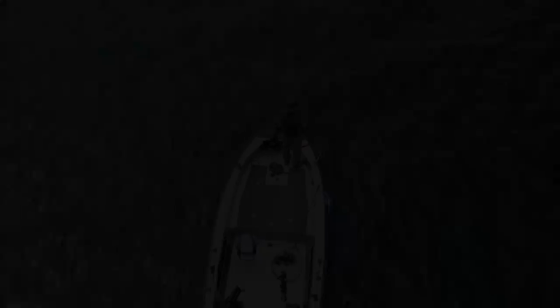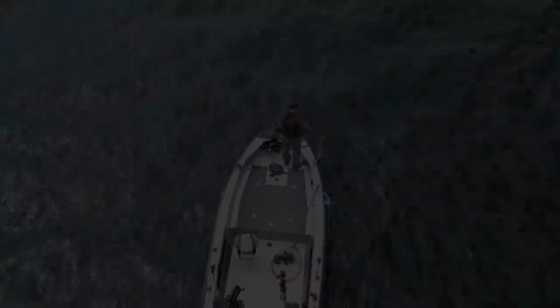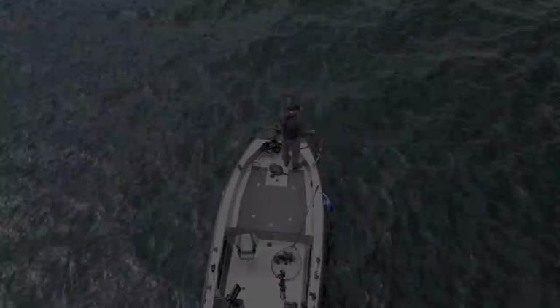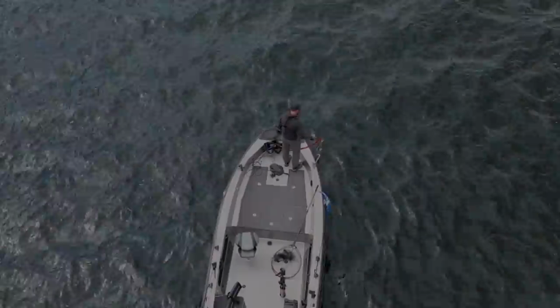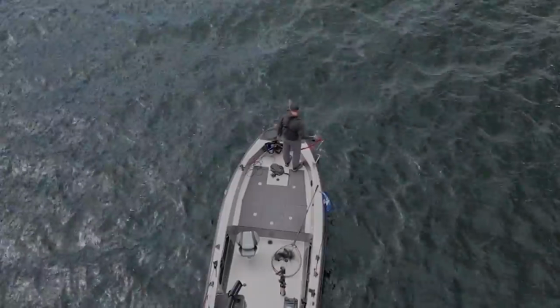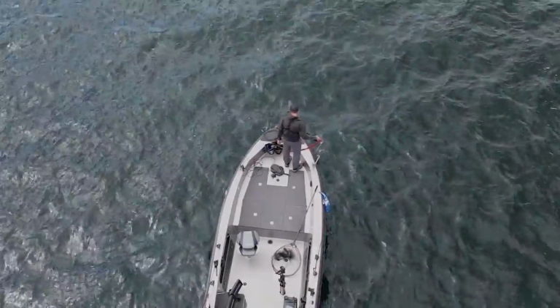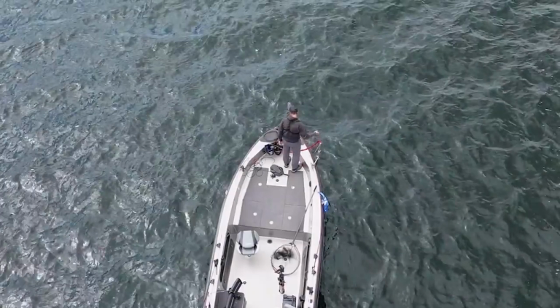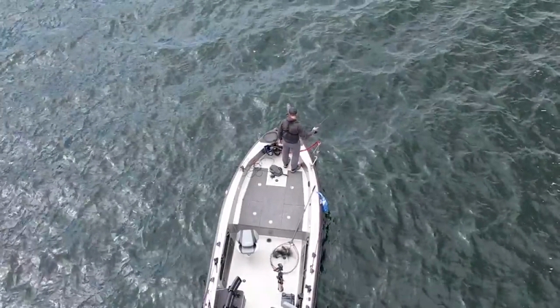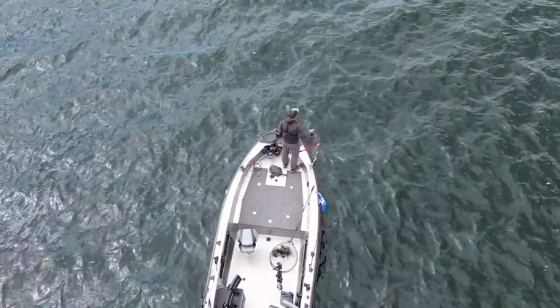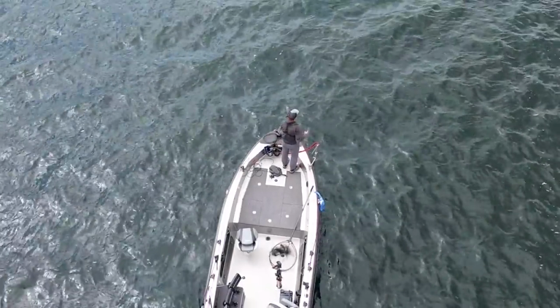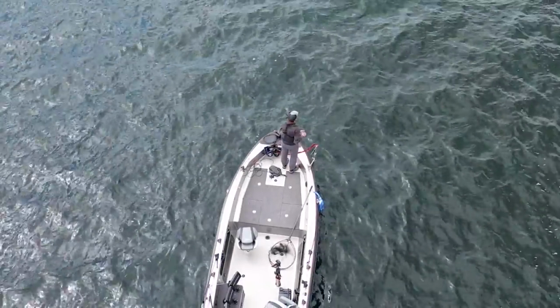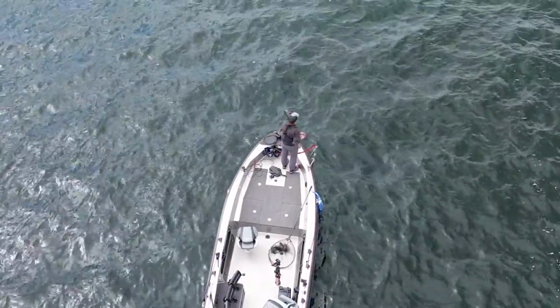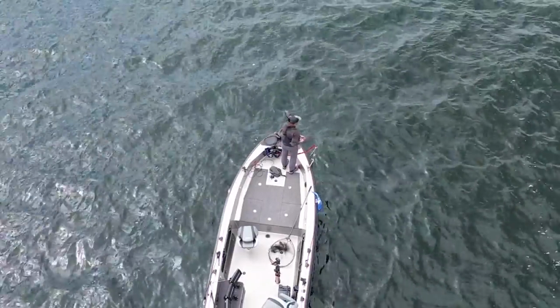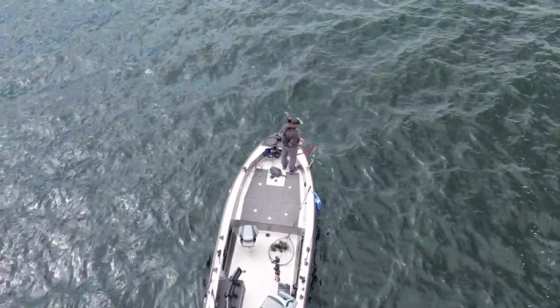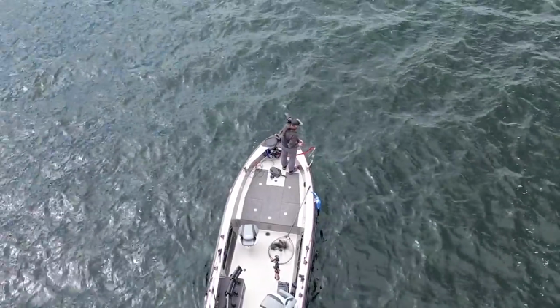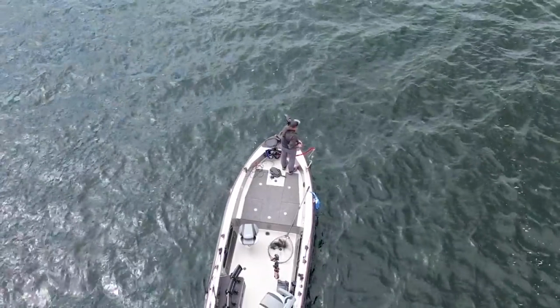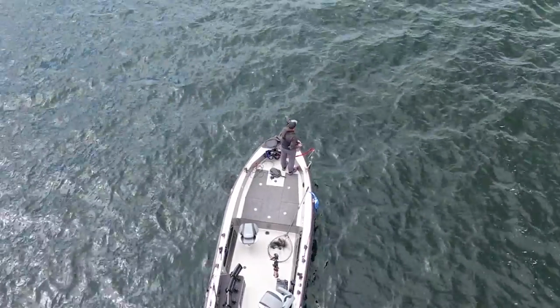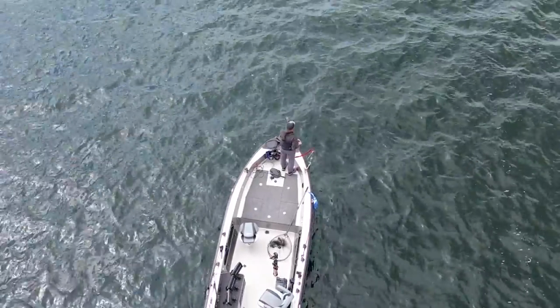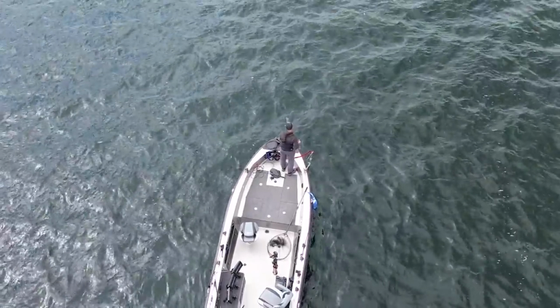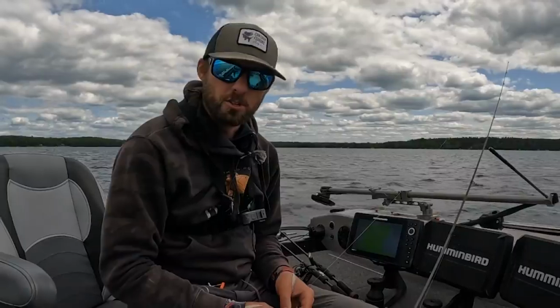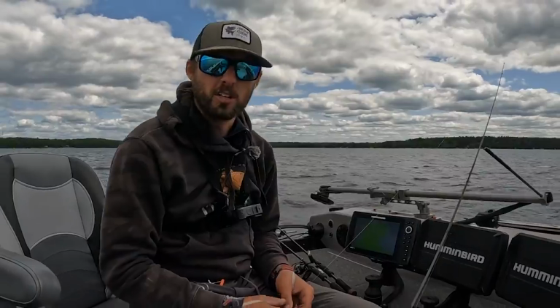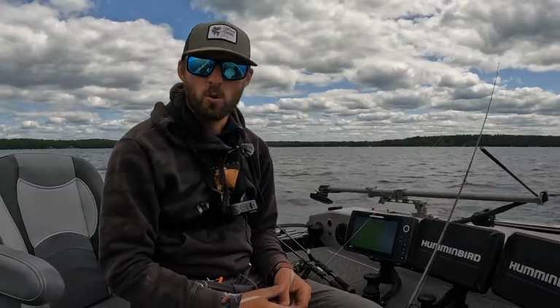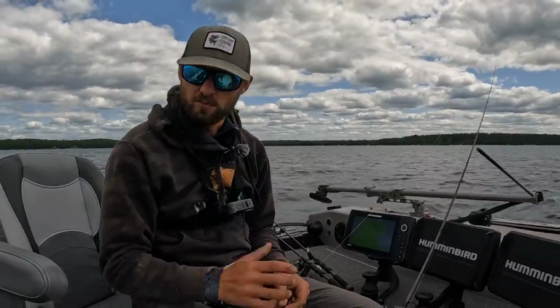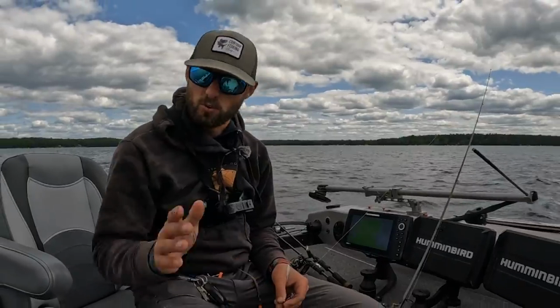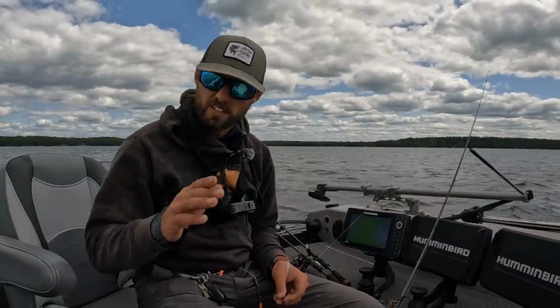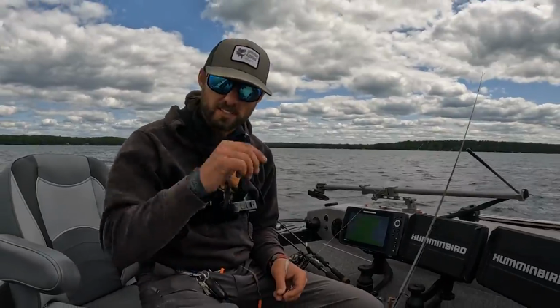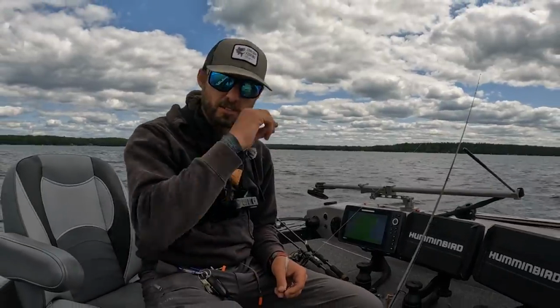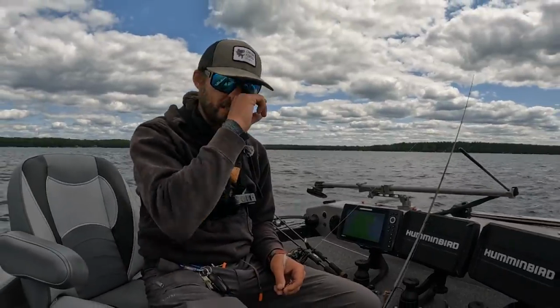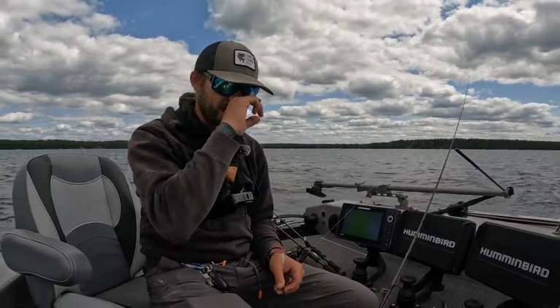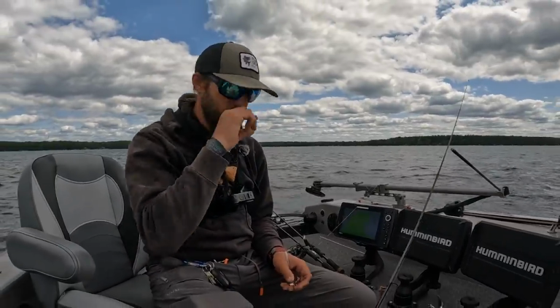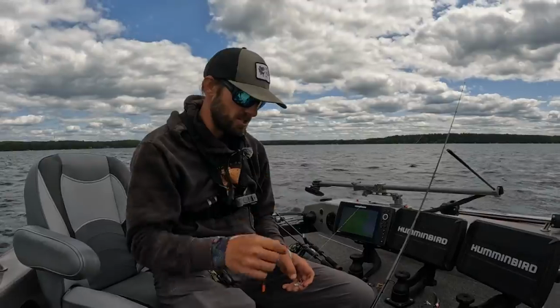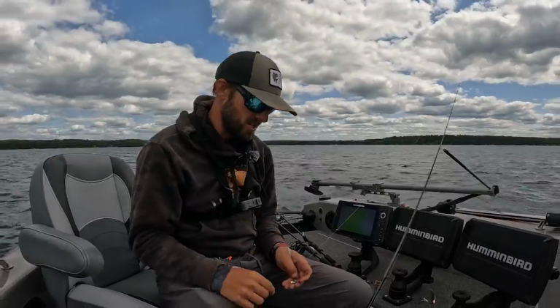Three baits that catch a pile of fish with this sharpshooting or forward-facing sonar technology.